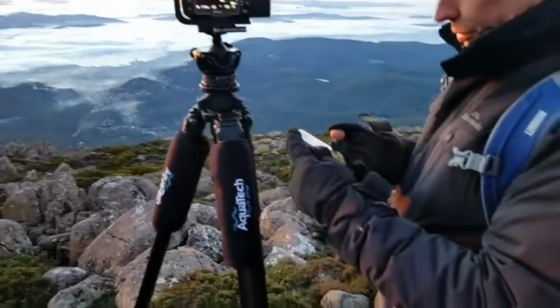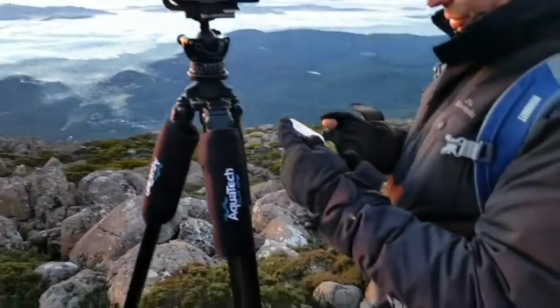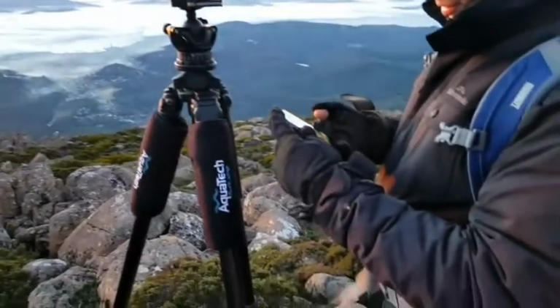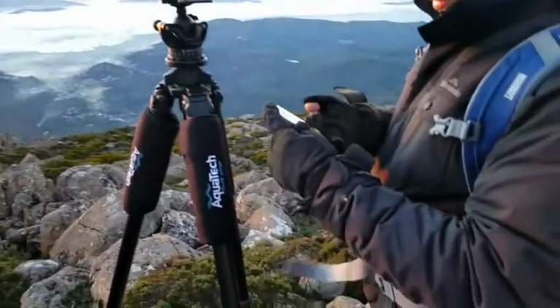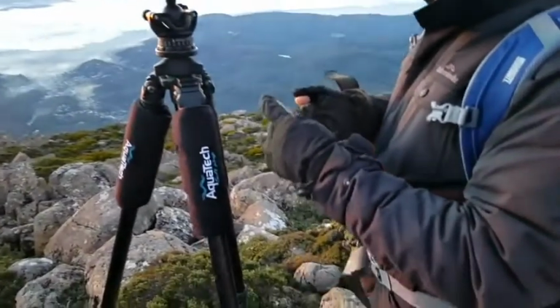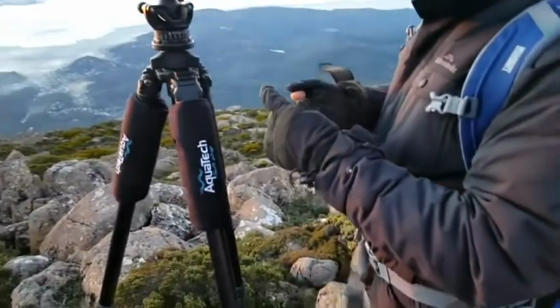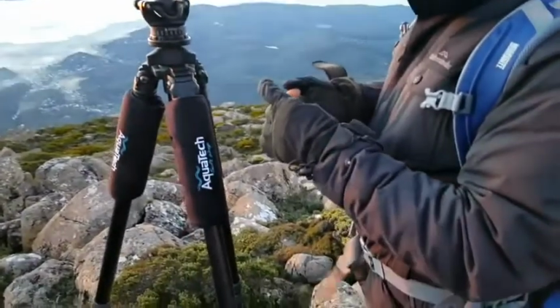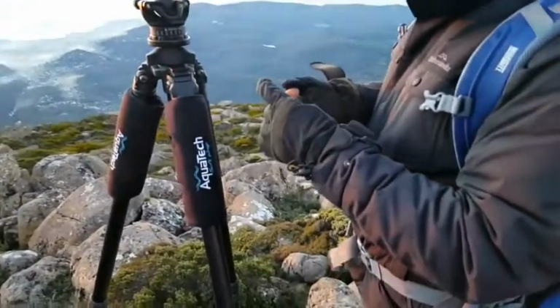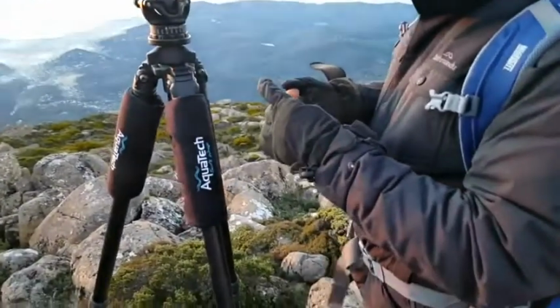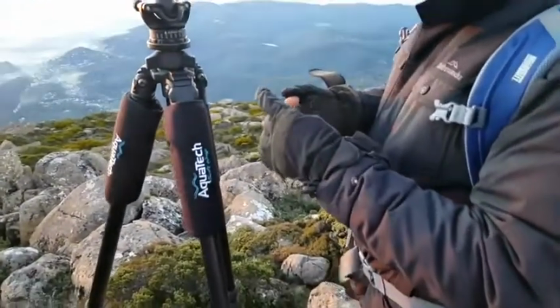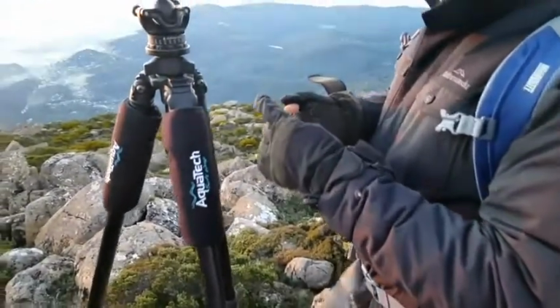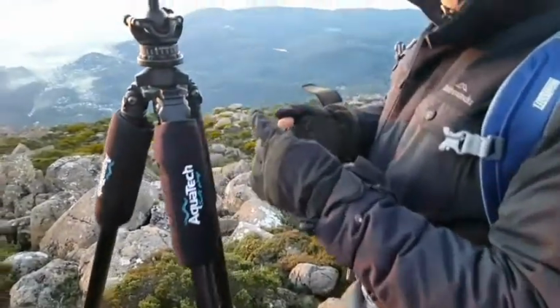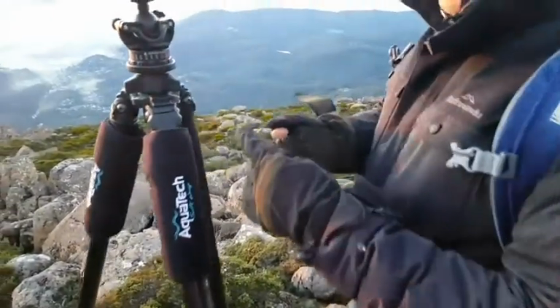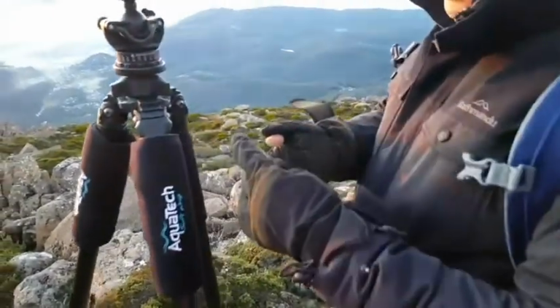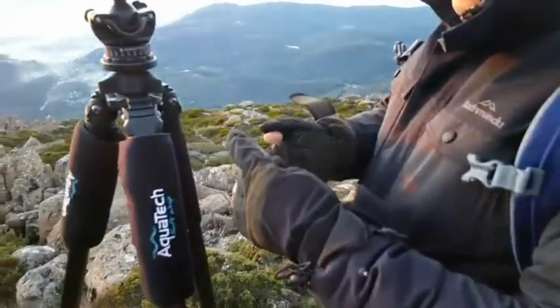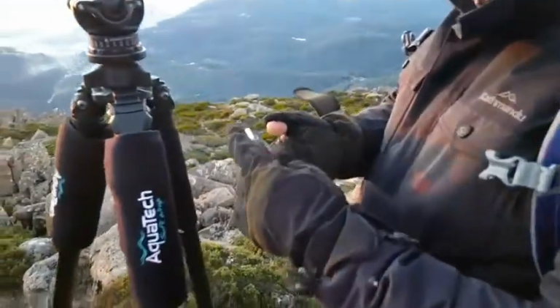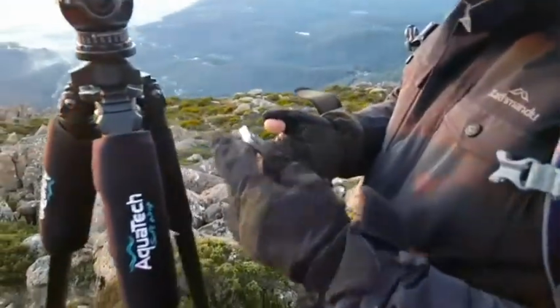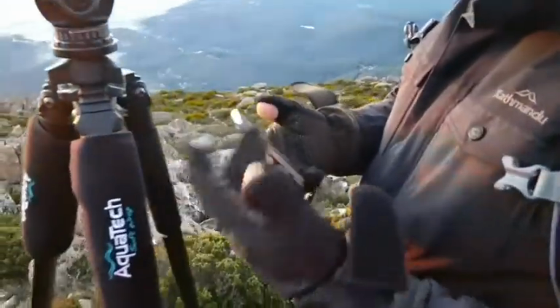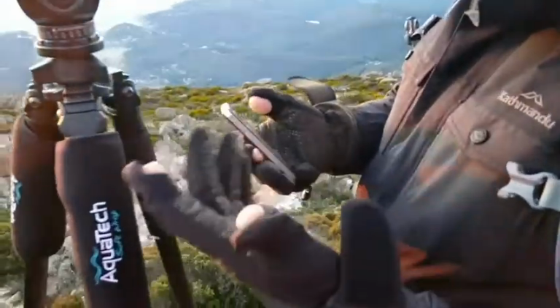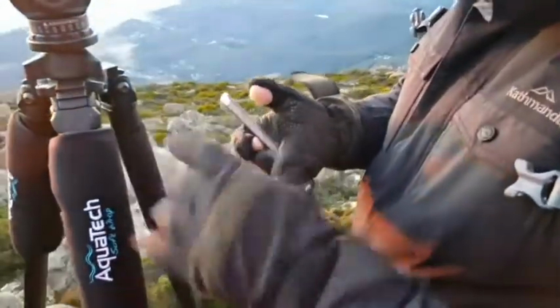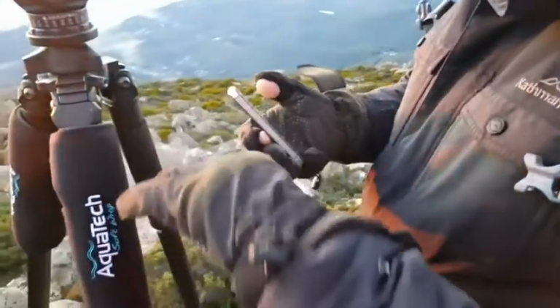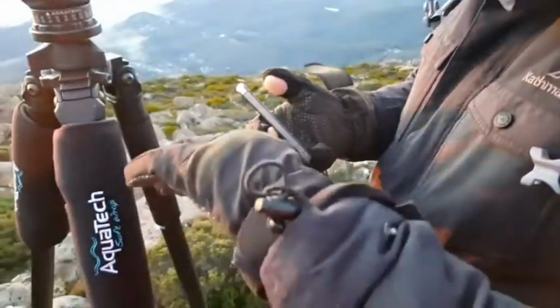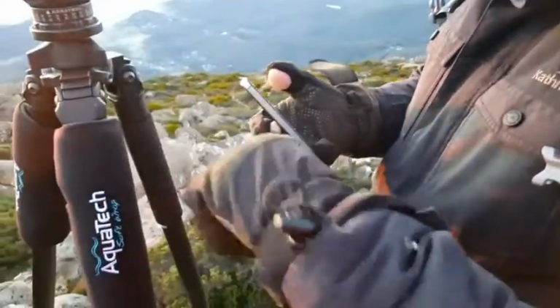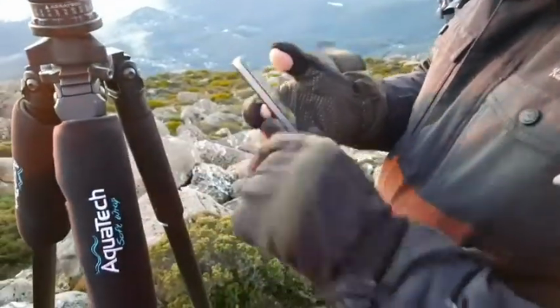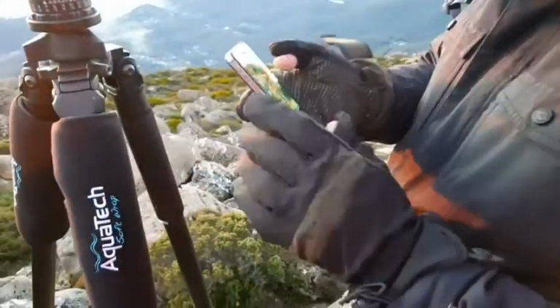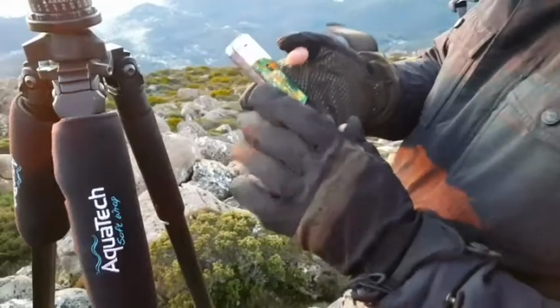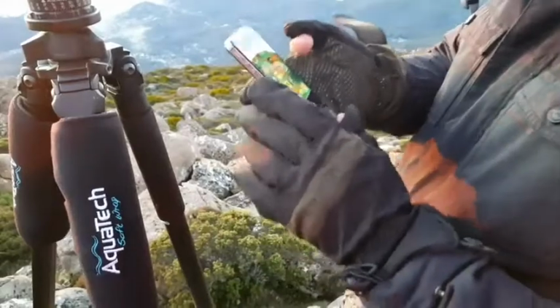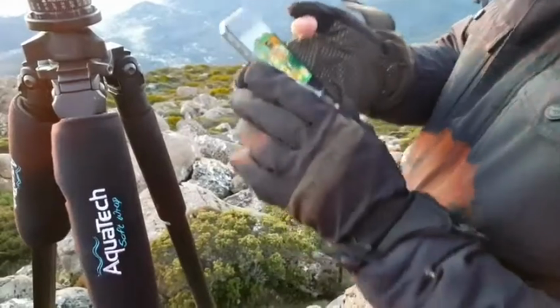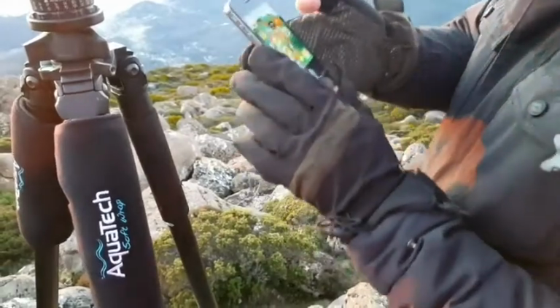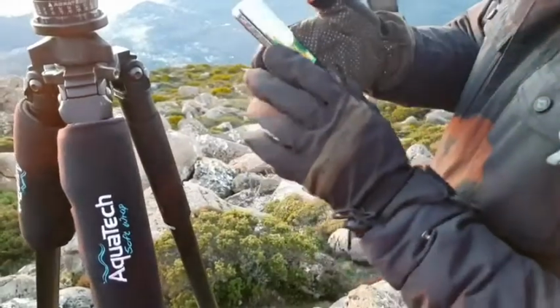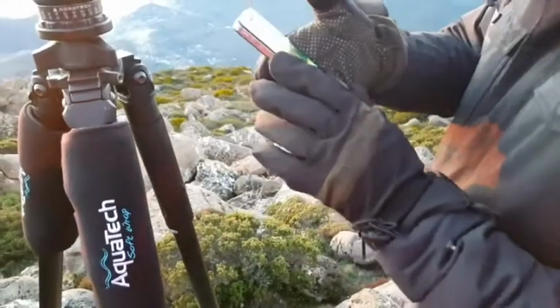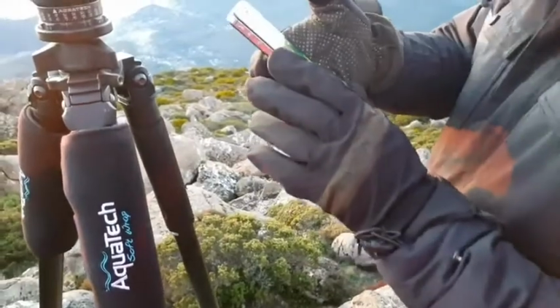Hey mate, what's up with those gloves of yours? They've got holes in your fingers. Check them out — AquaTech gloves.